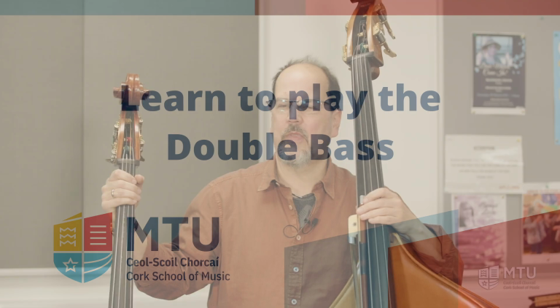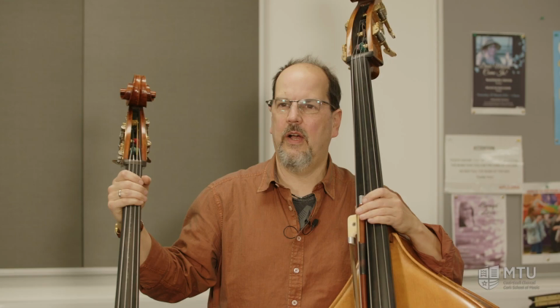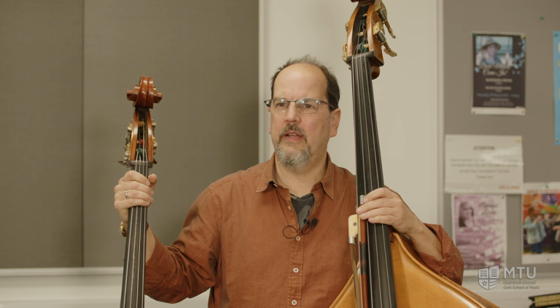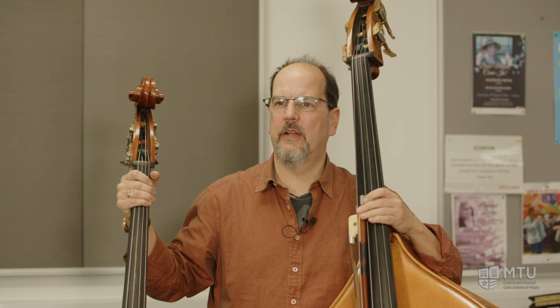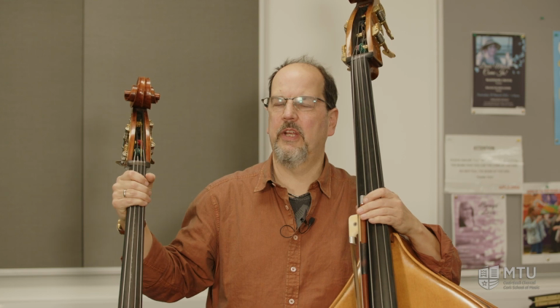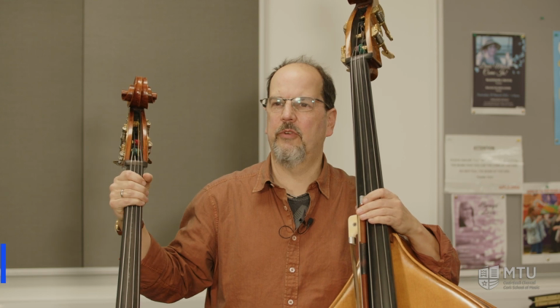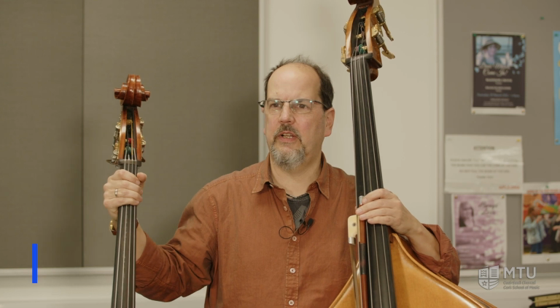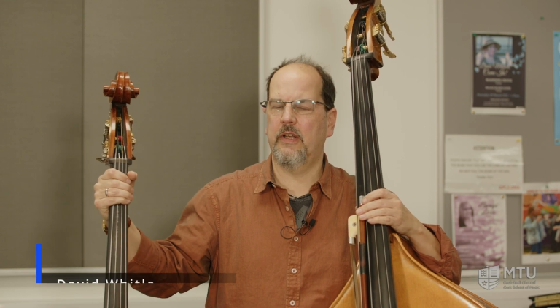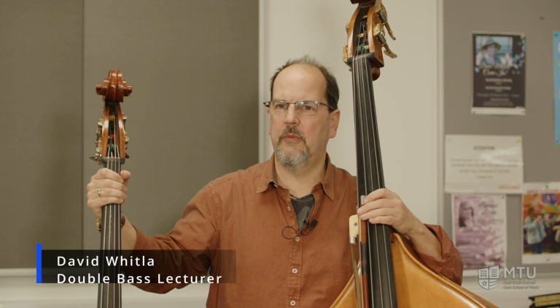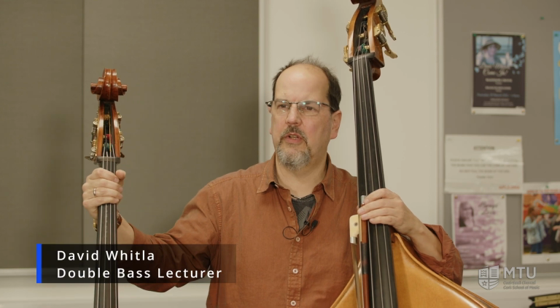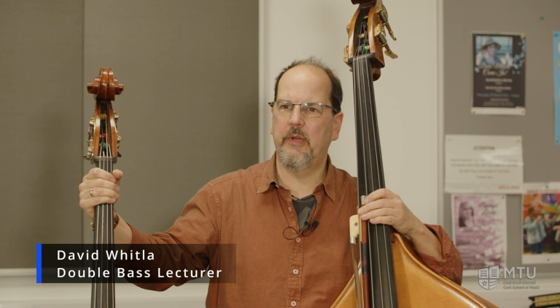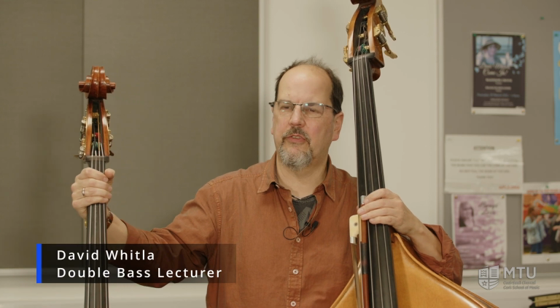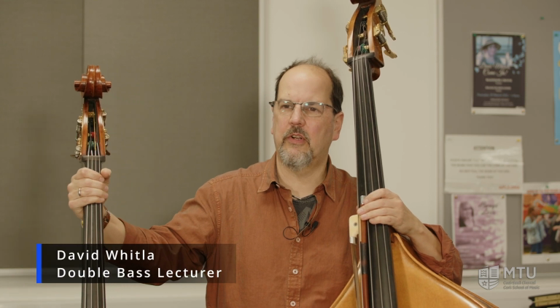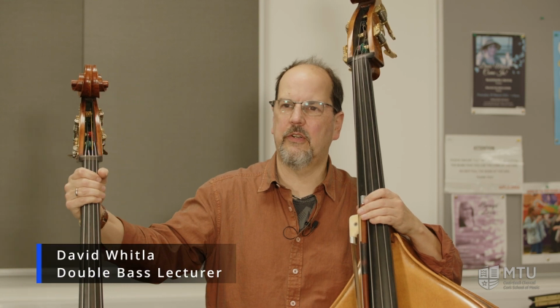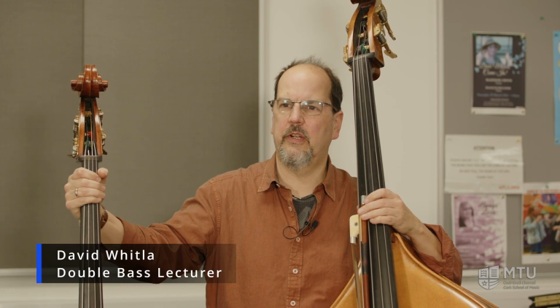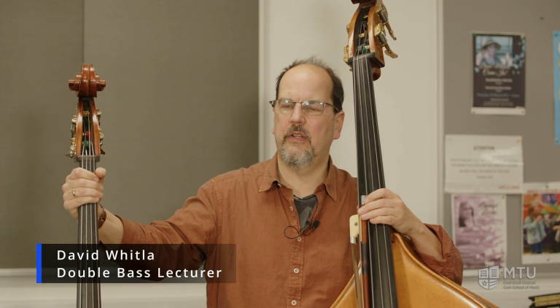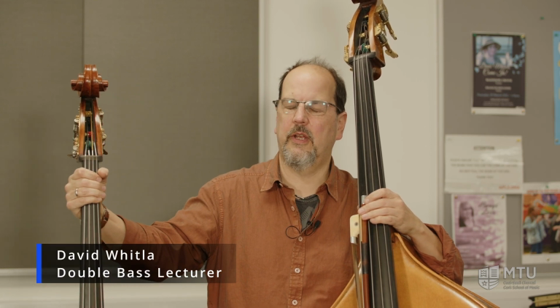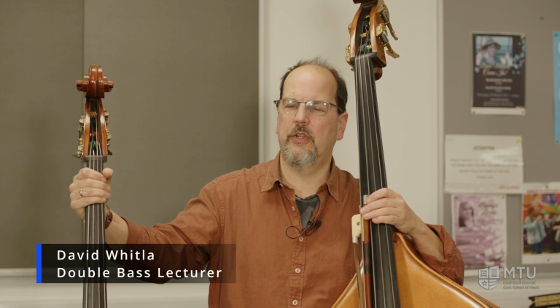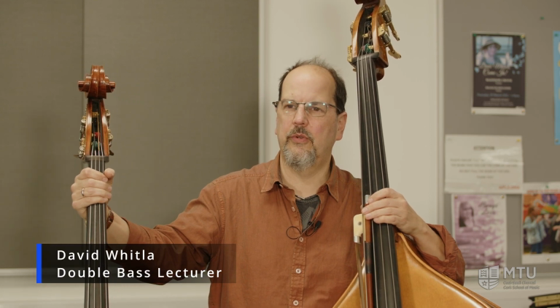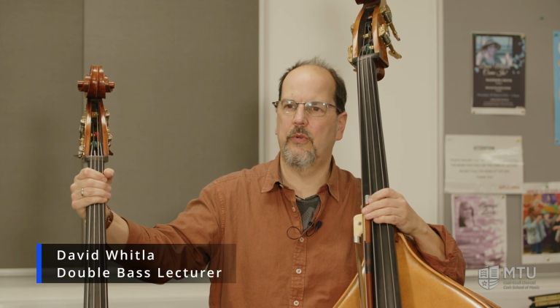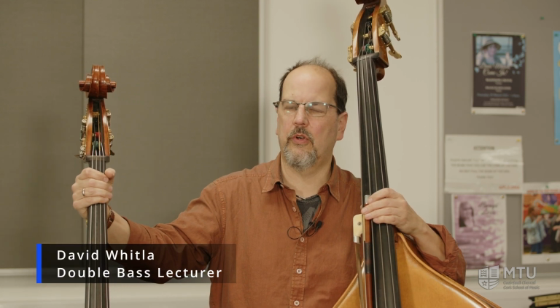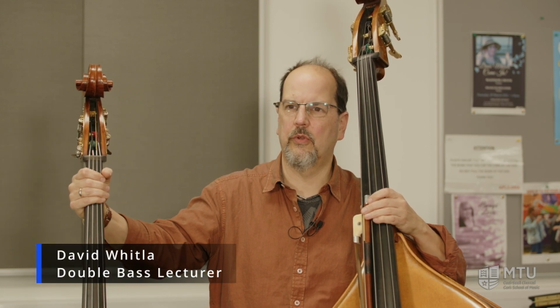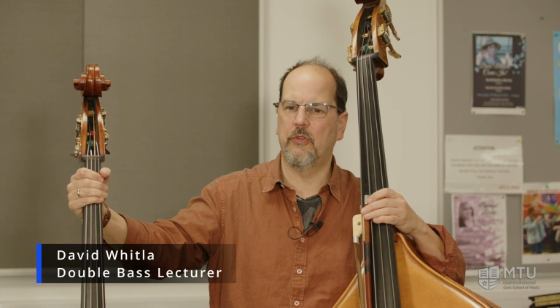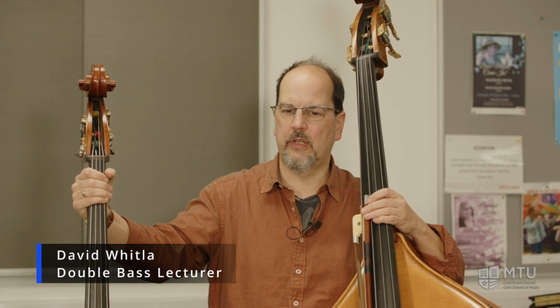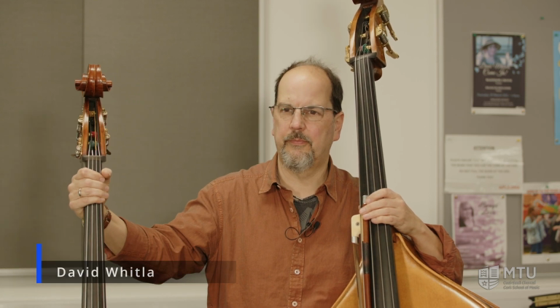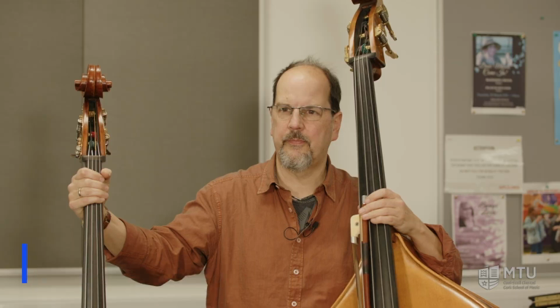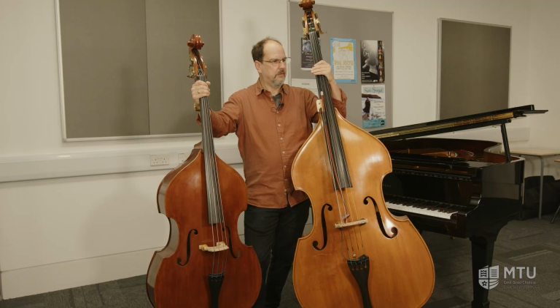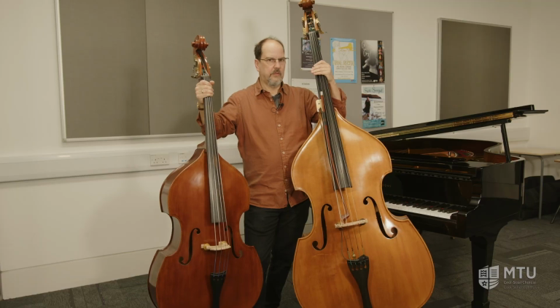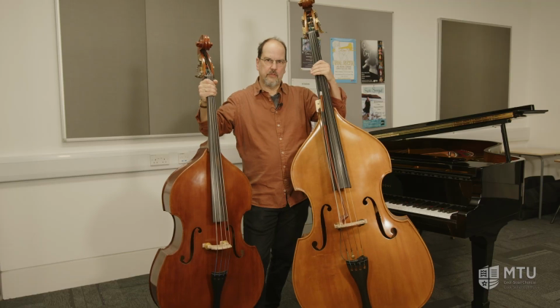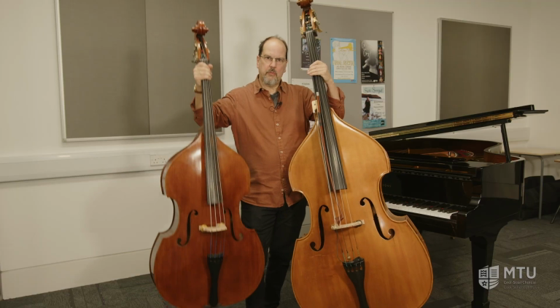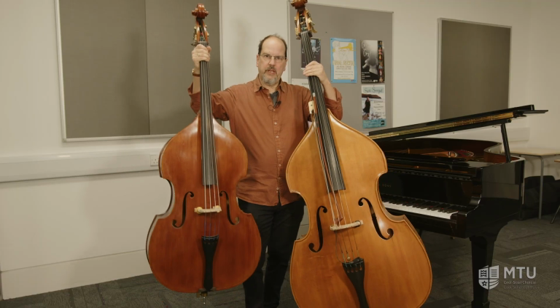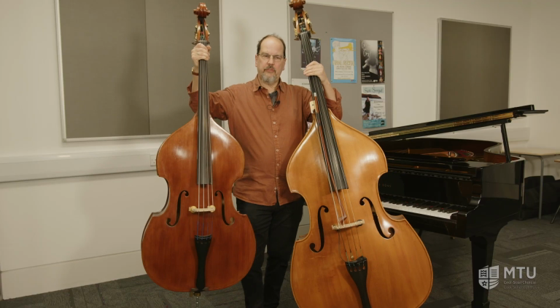Hi, I'm Dave Whitla and I'm the double bass instructor here at MTU Cork School of Music. This is the double bass.